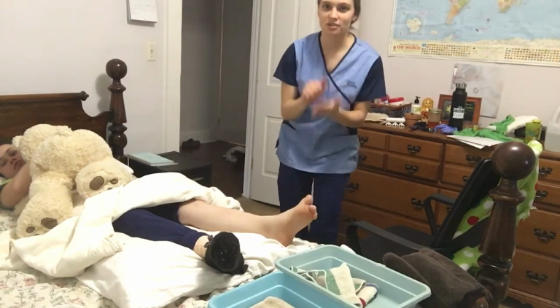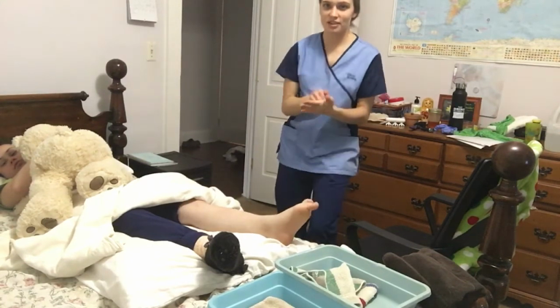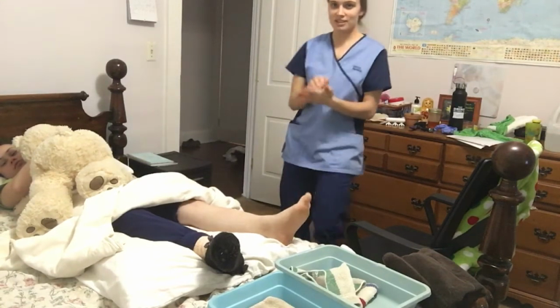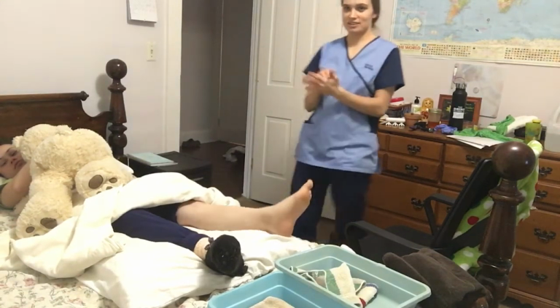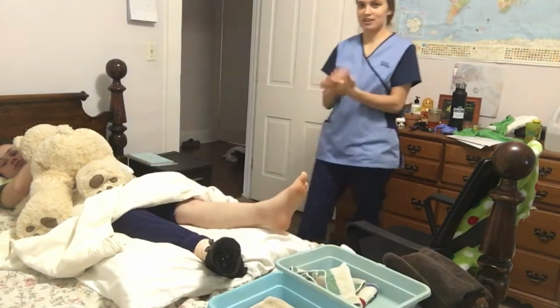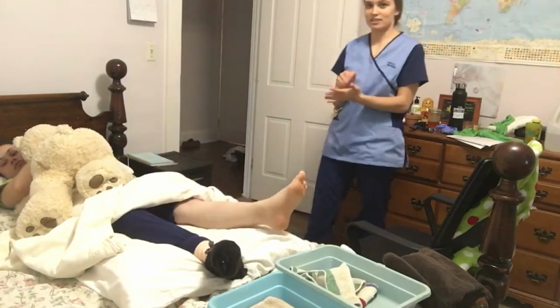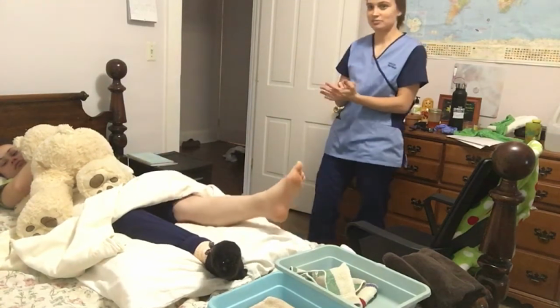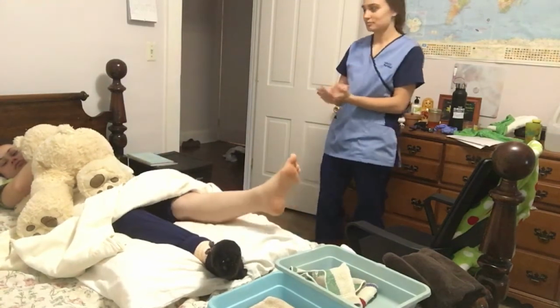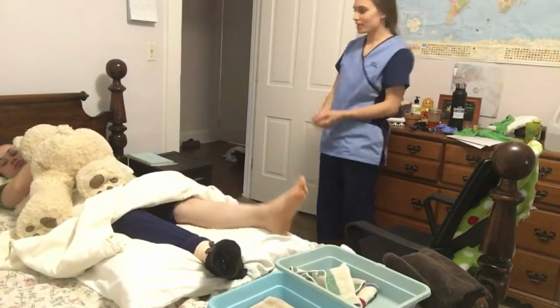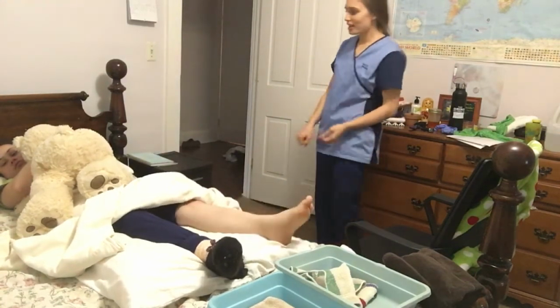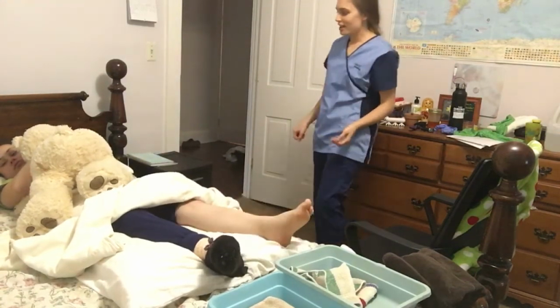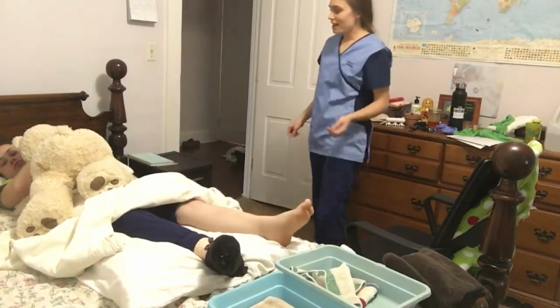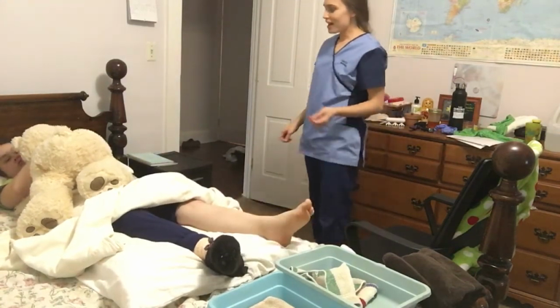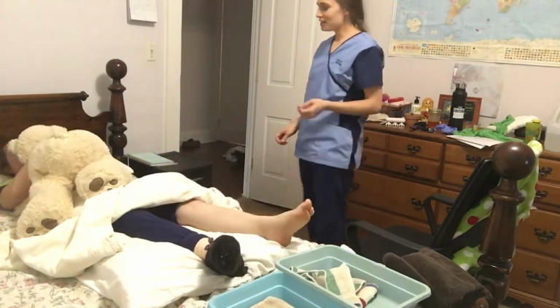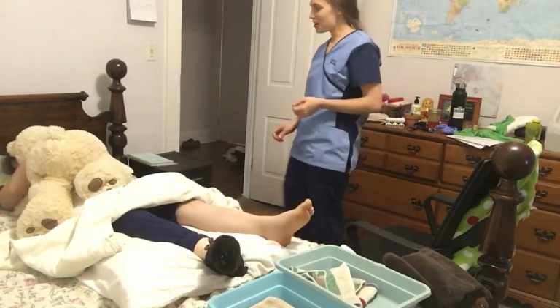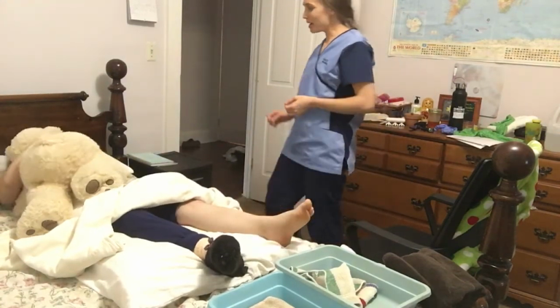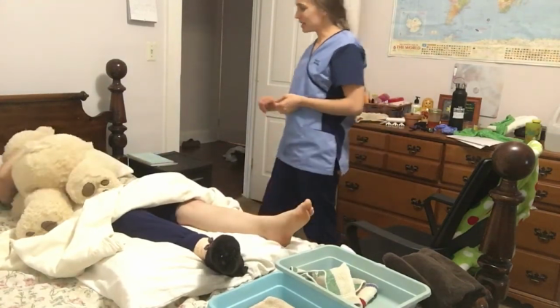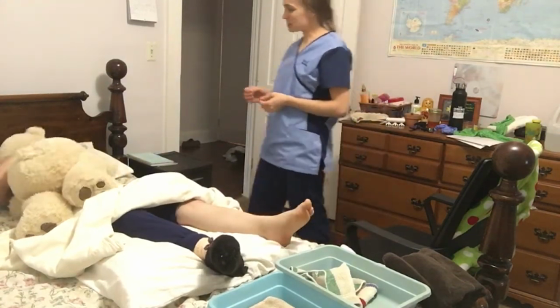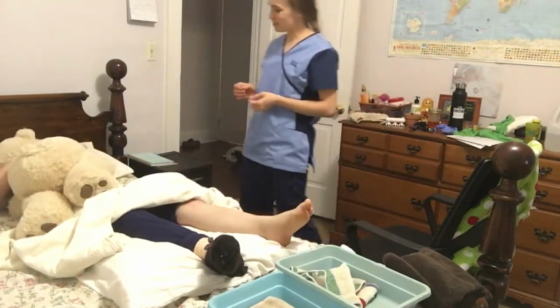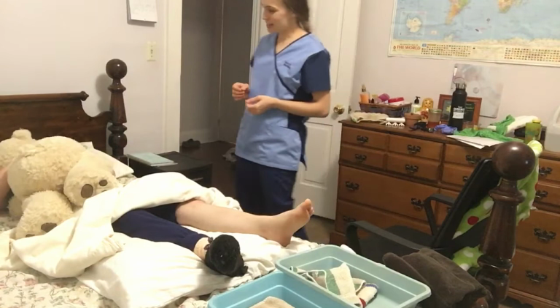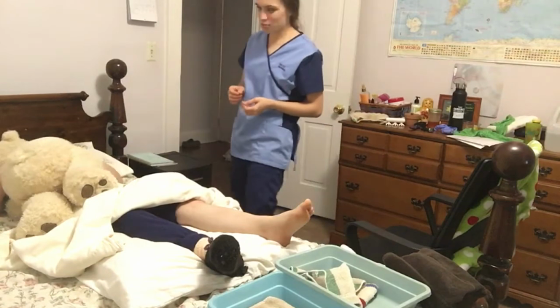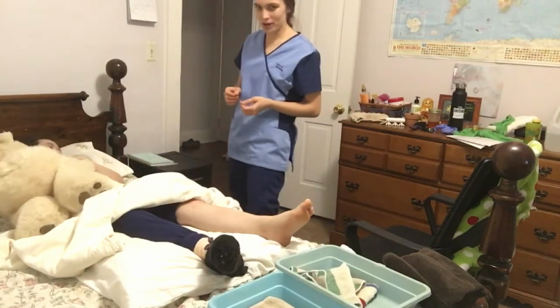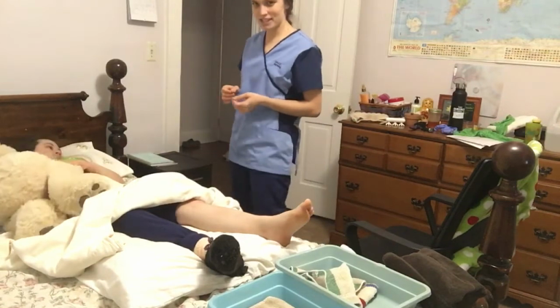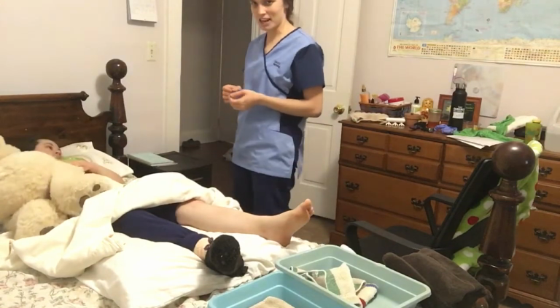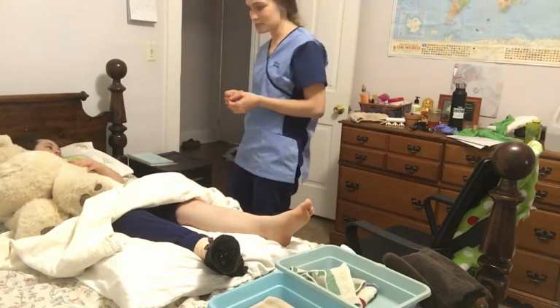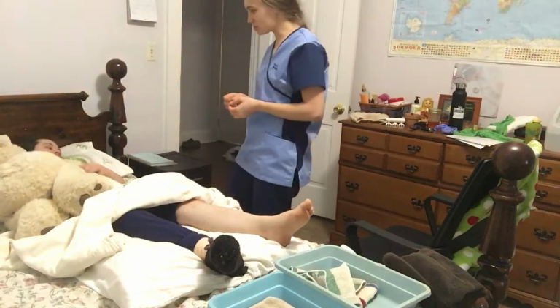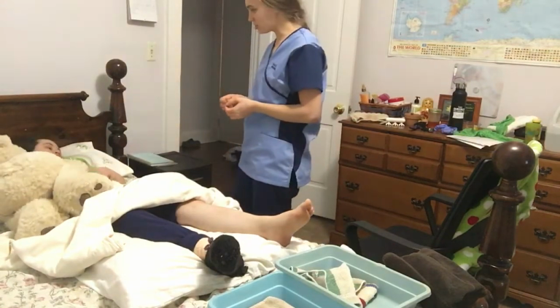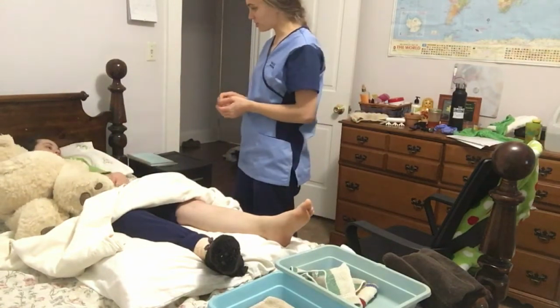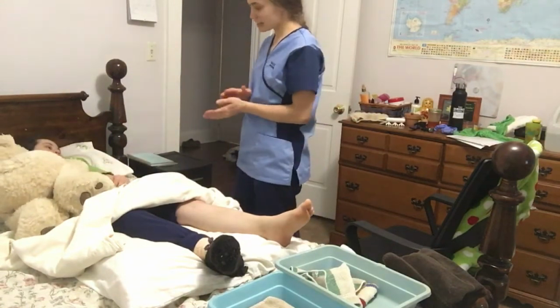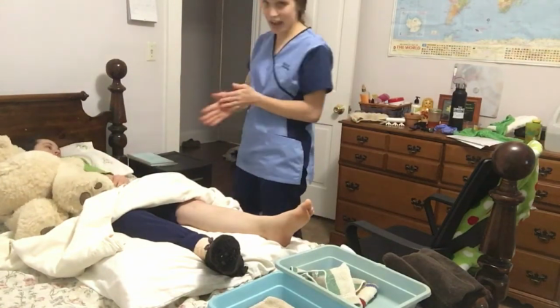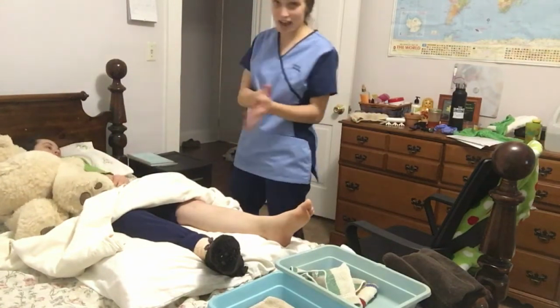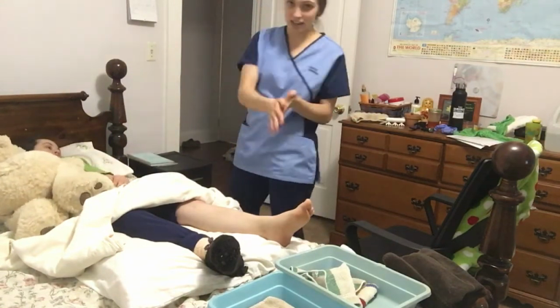So, knock, knock, knock. Hello, my name is Faith Boysen and I'm a student nurse at HACC.